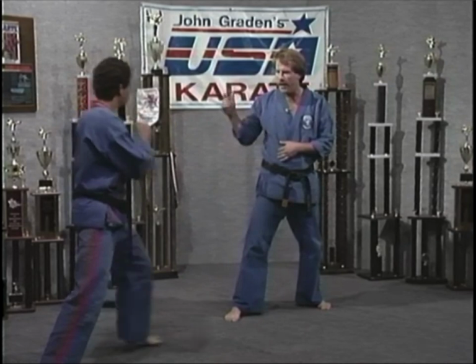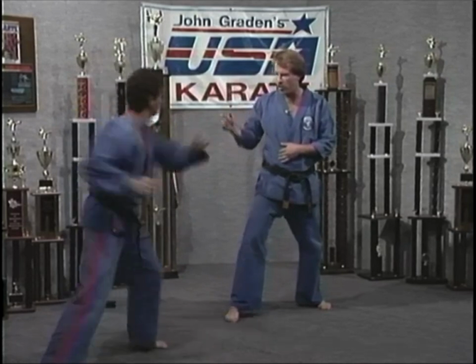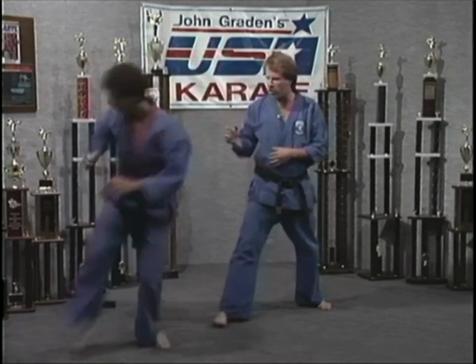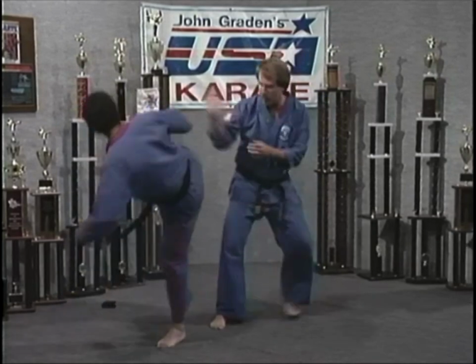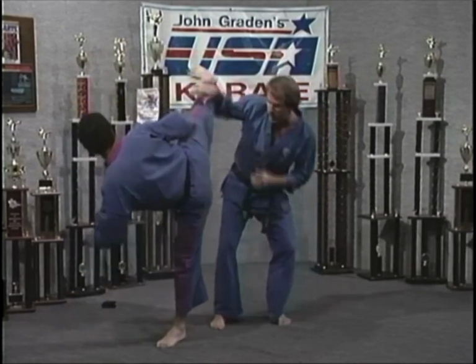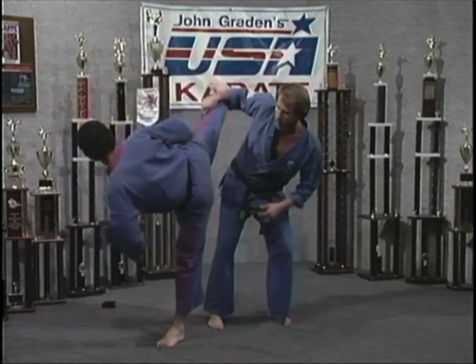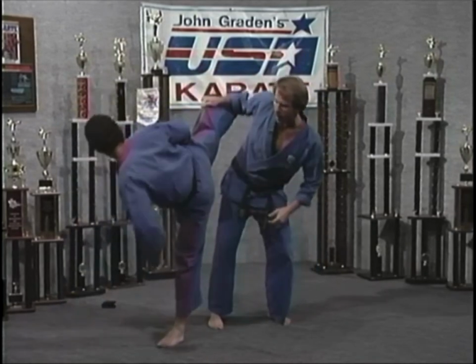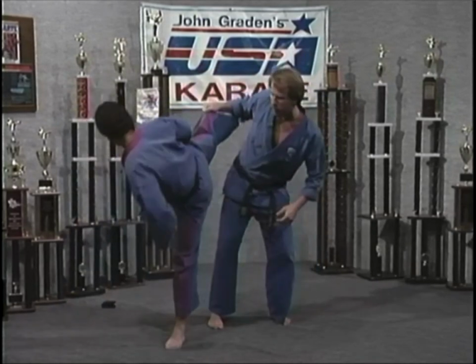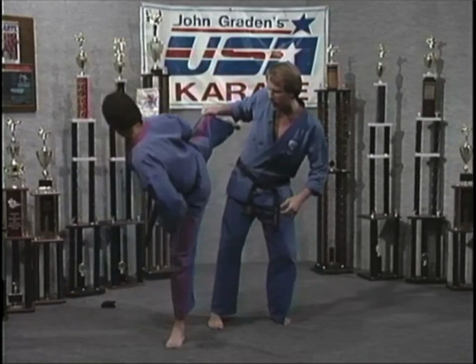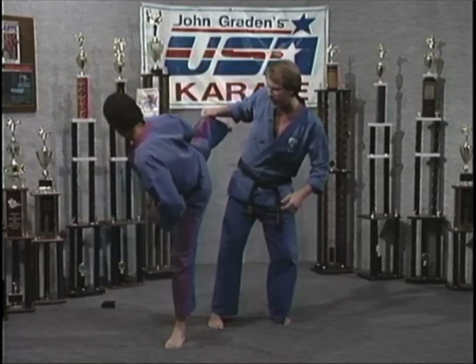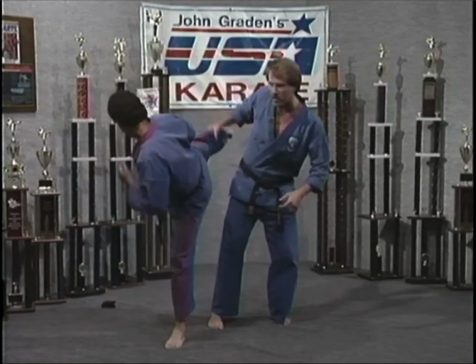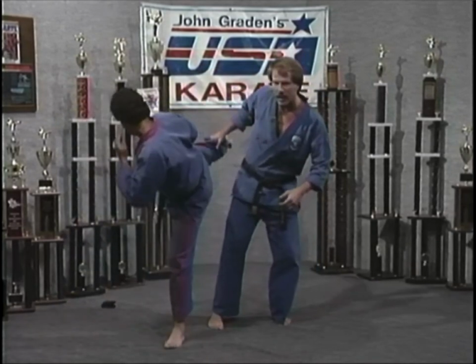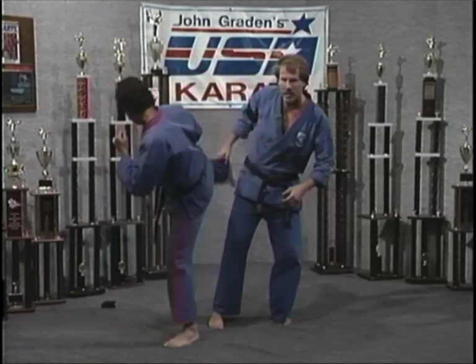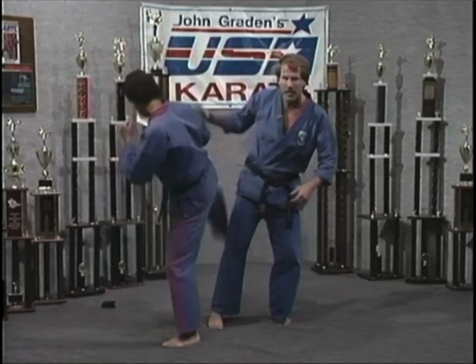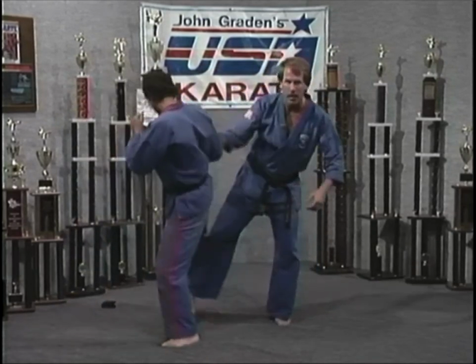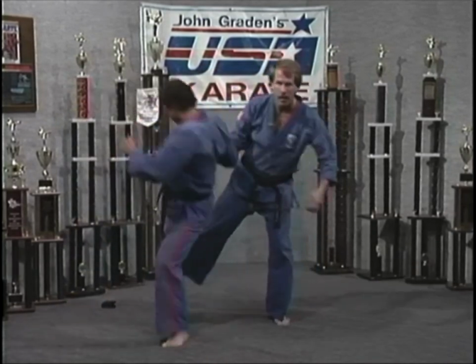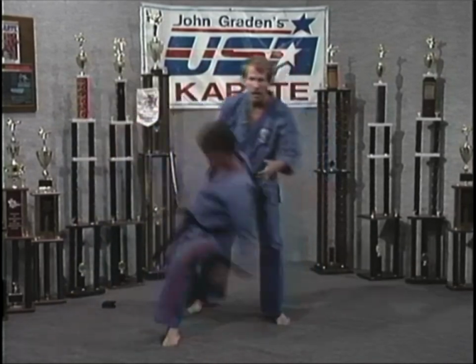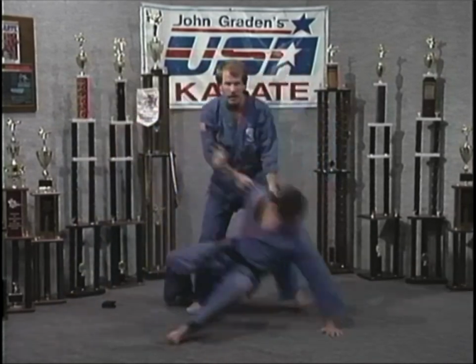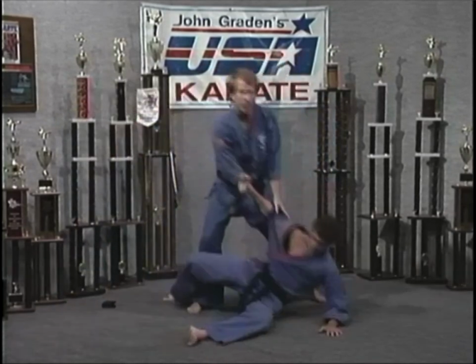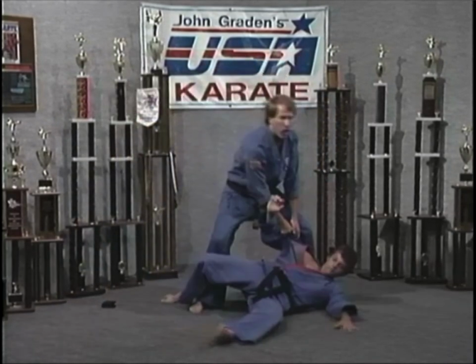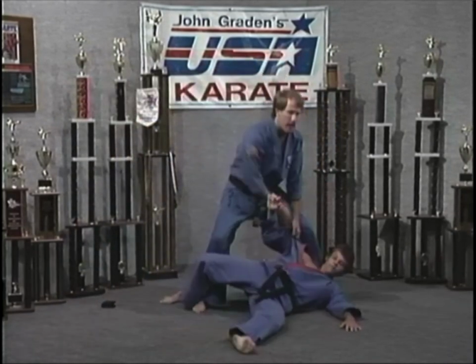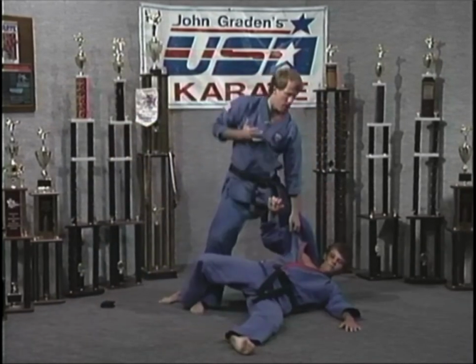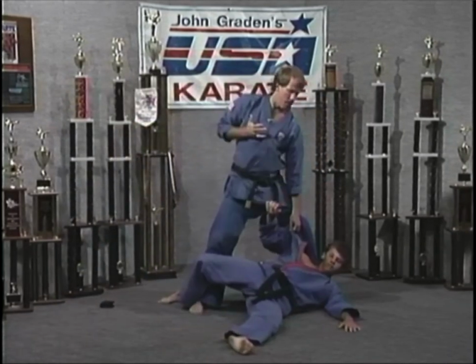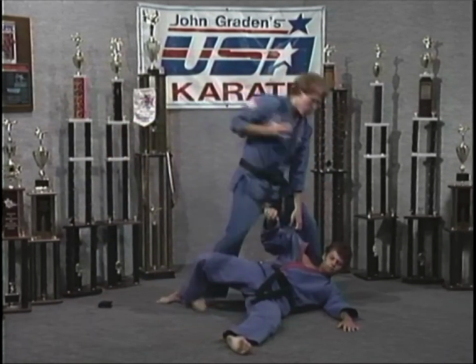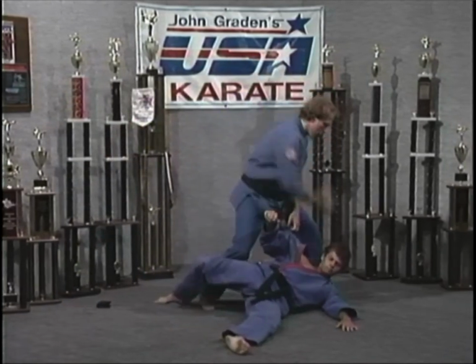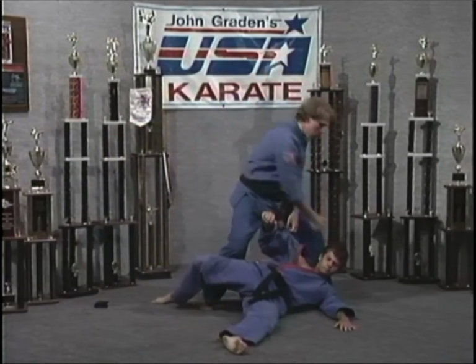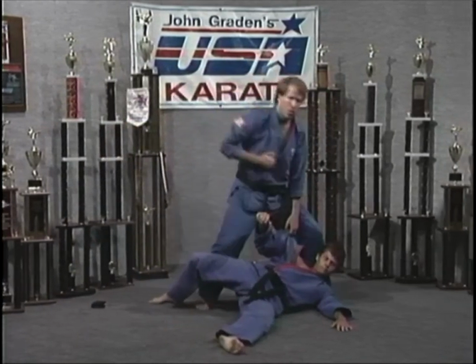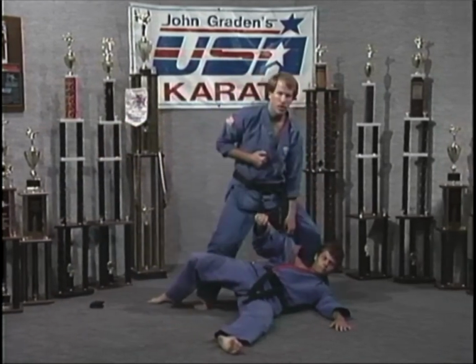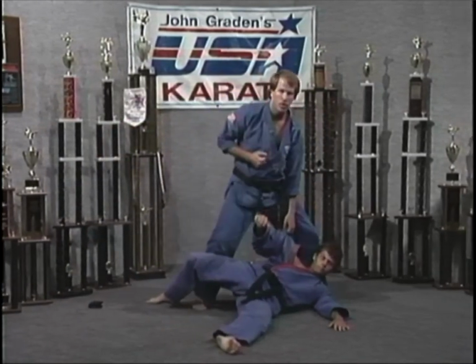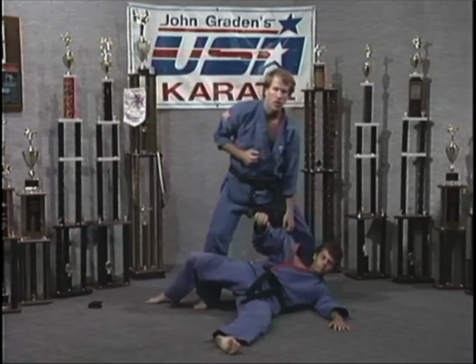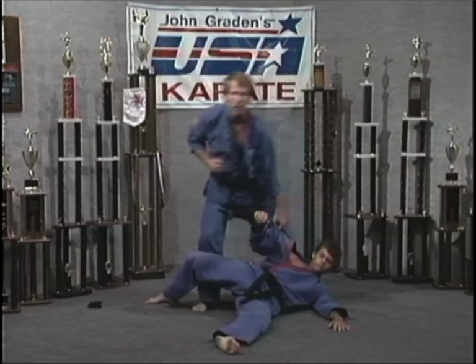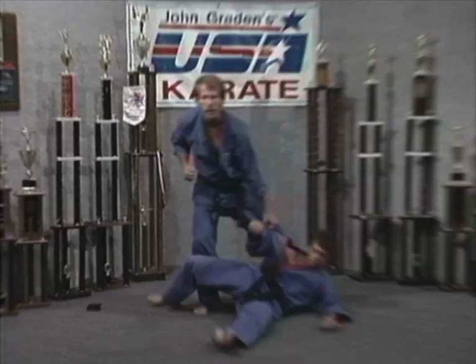He starts to spin here. I block it. As the leg sets down, take him right out, finish him off with a good strong punch.